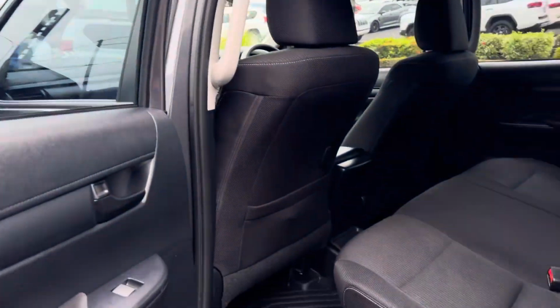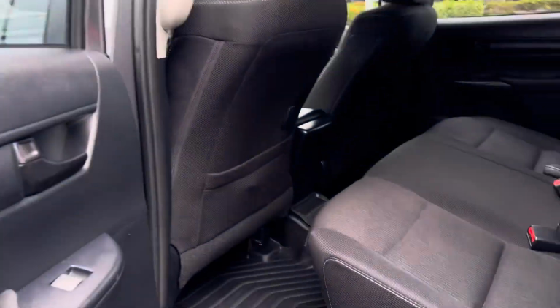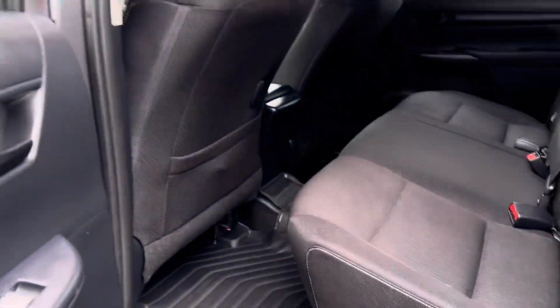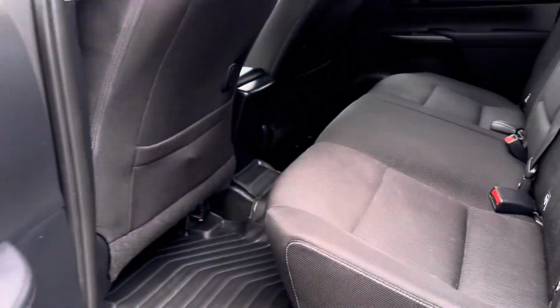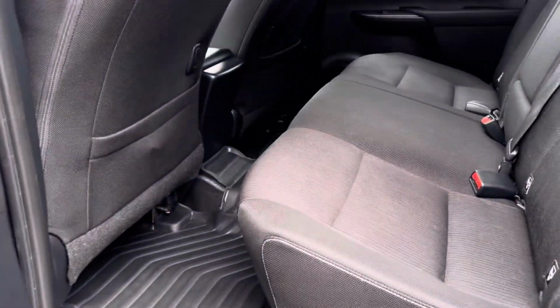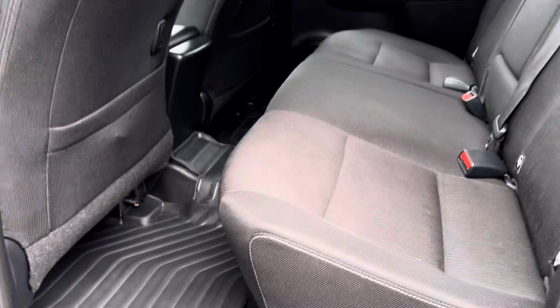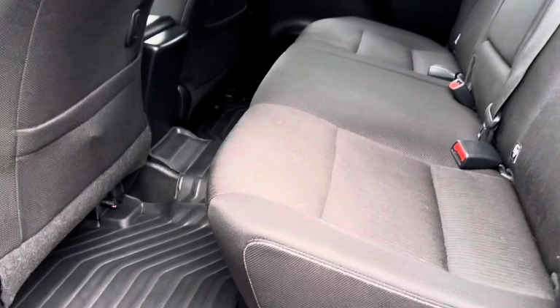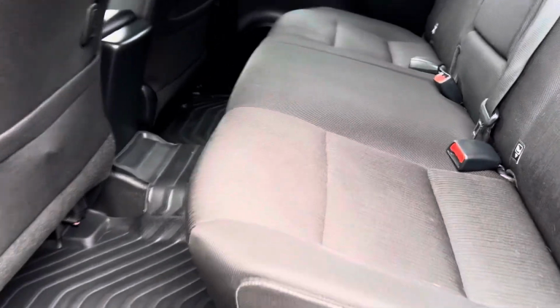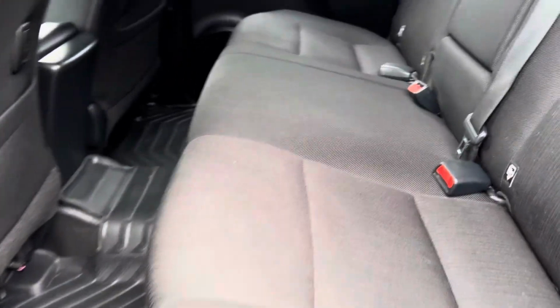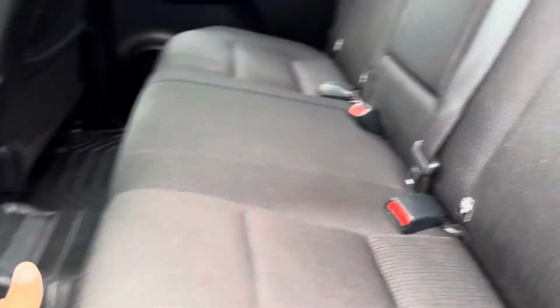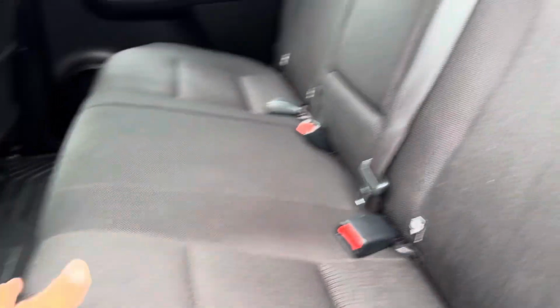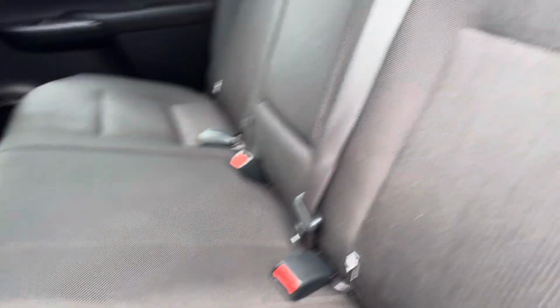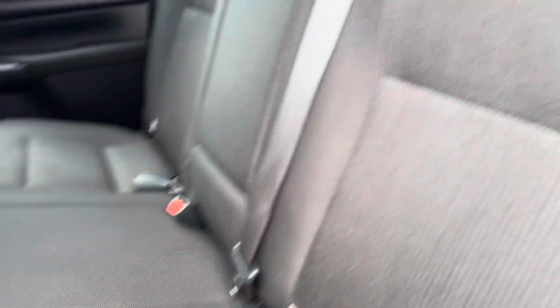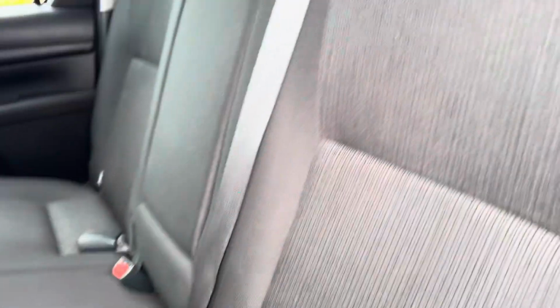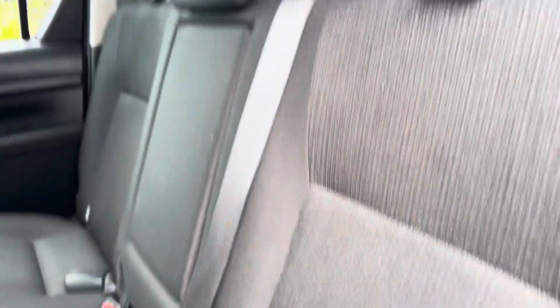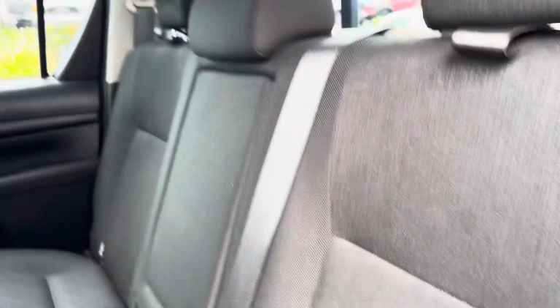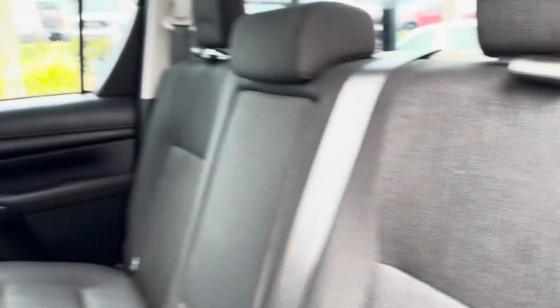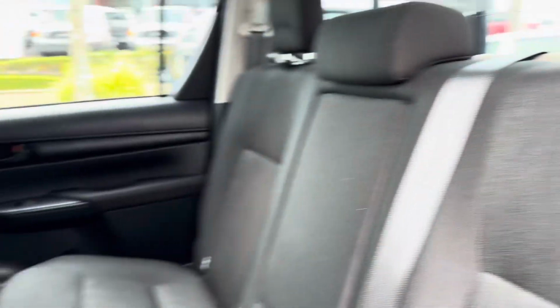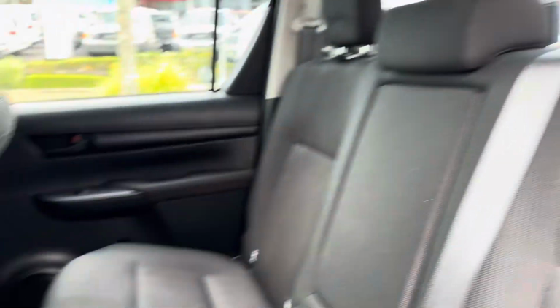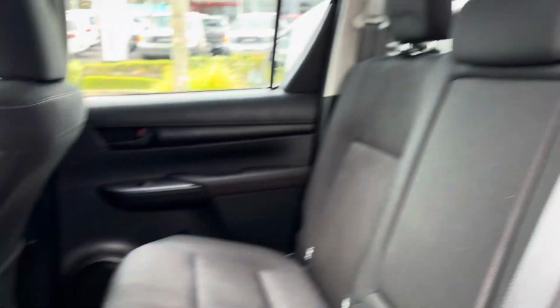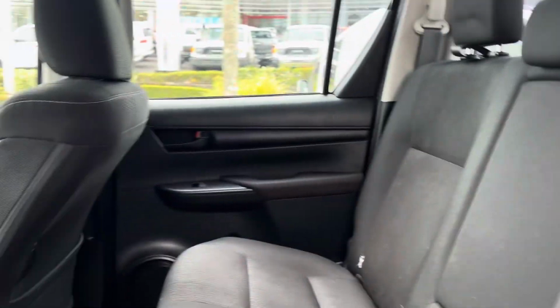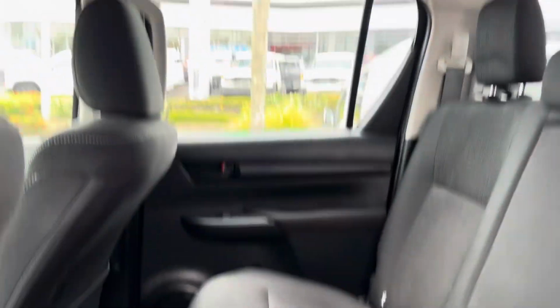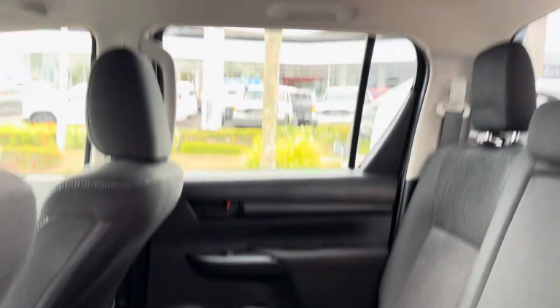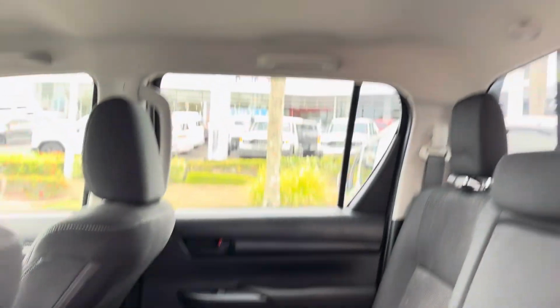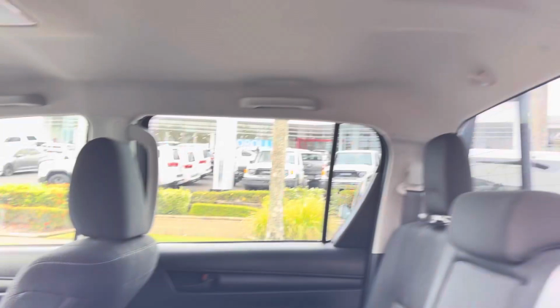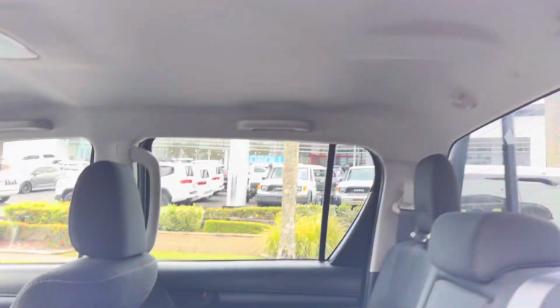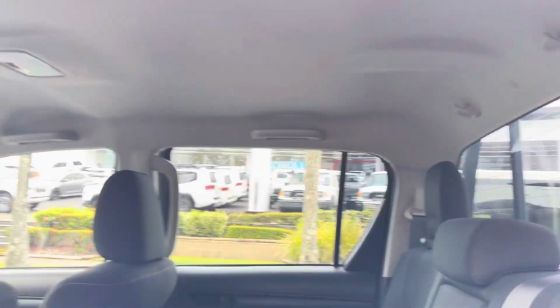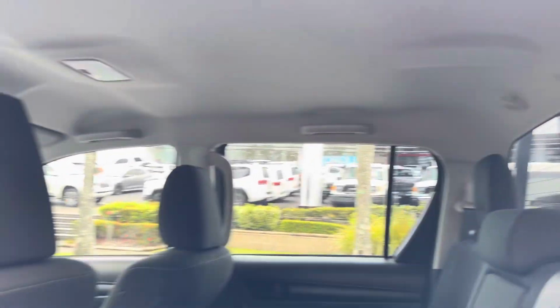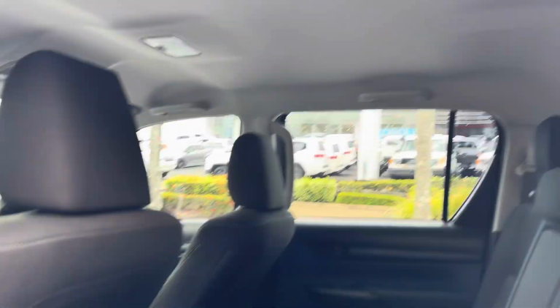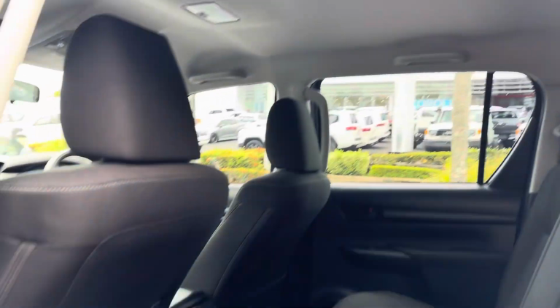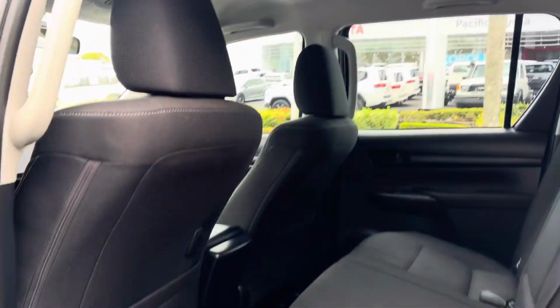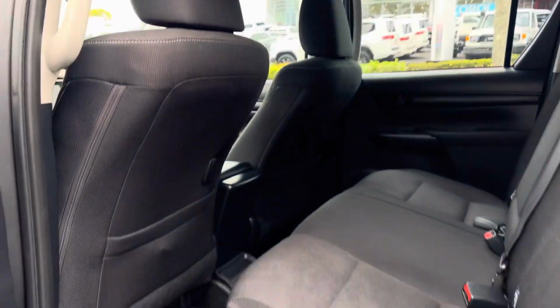Back seat there as well — floor mats all in there, all washed and cleaned, fully detailed.